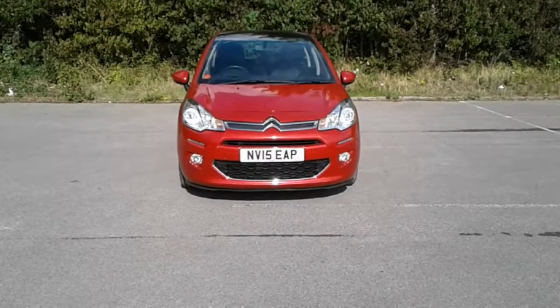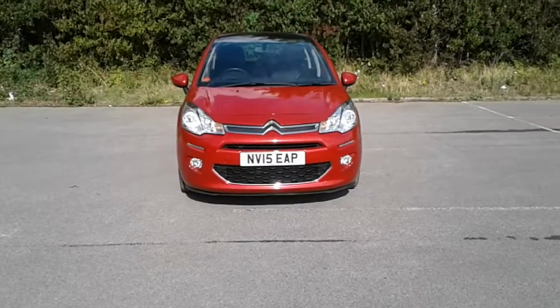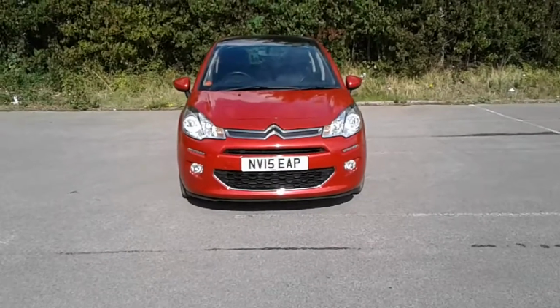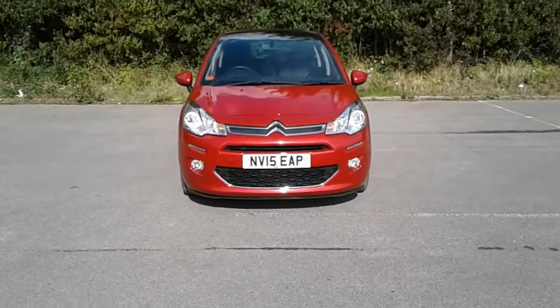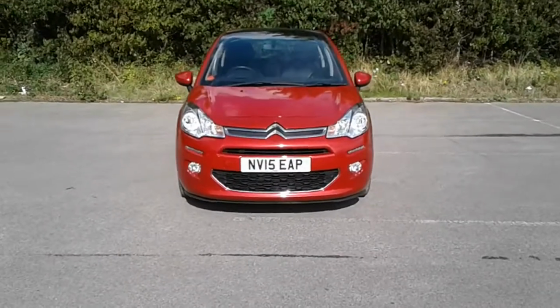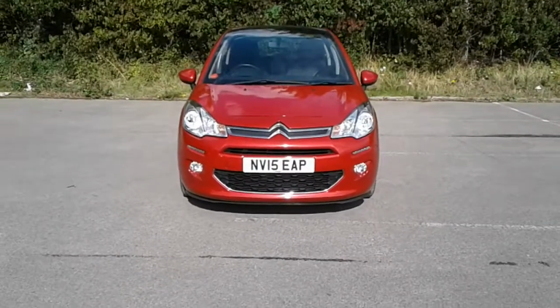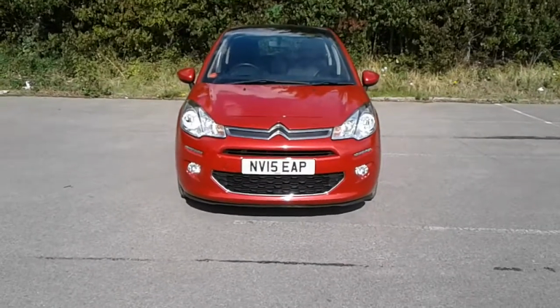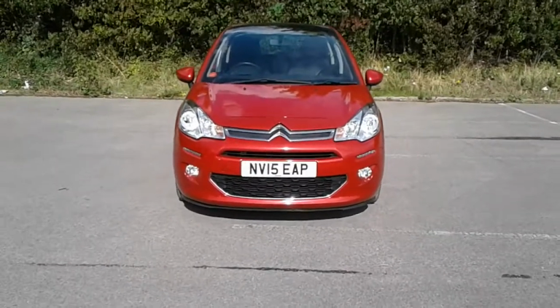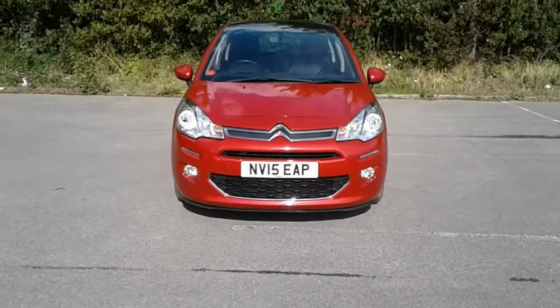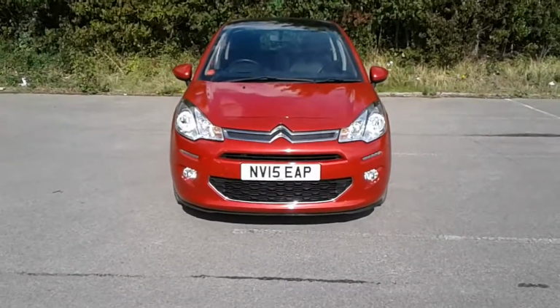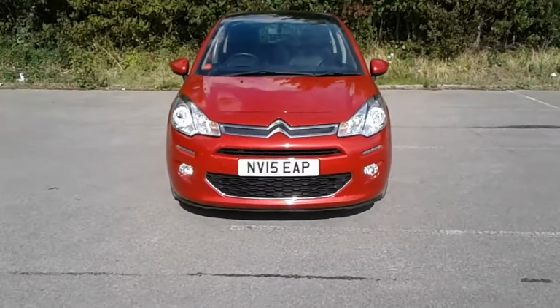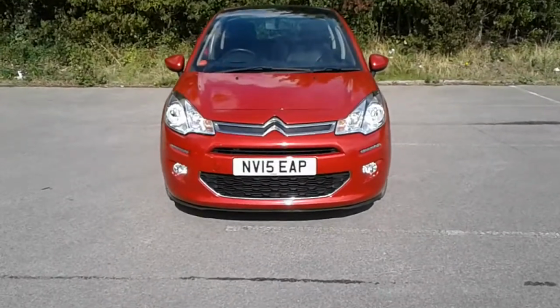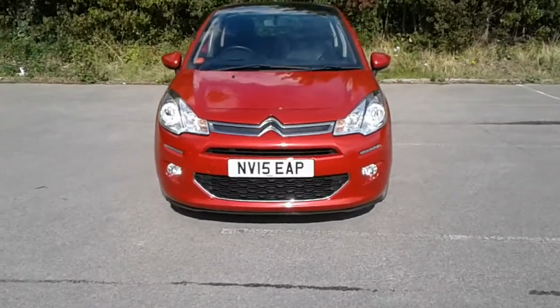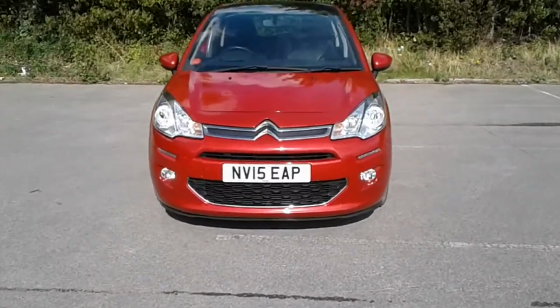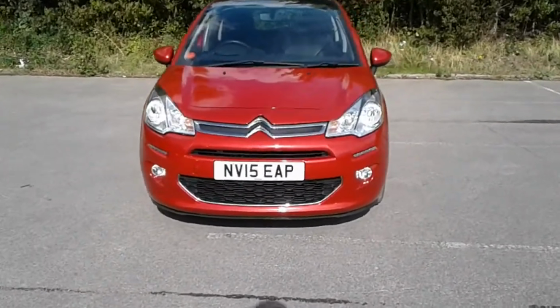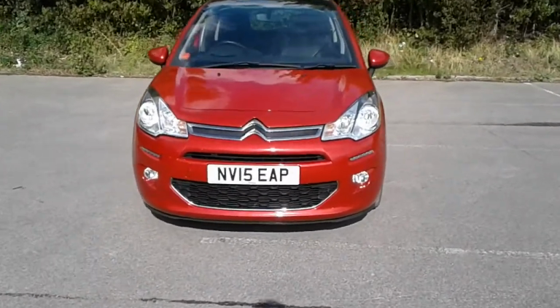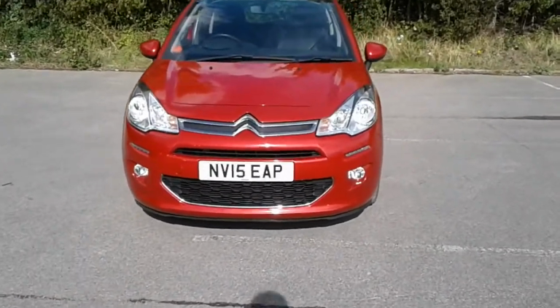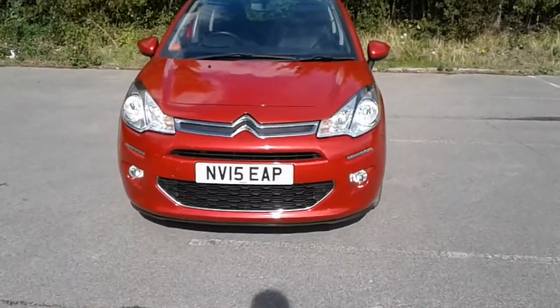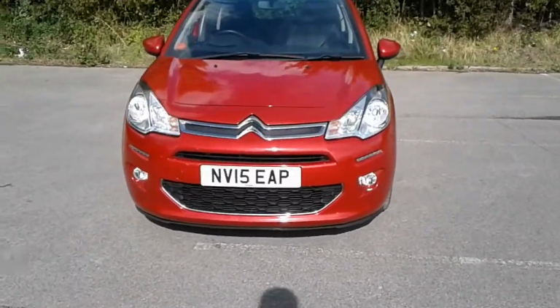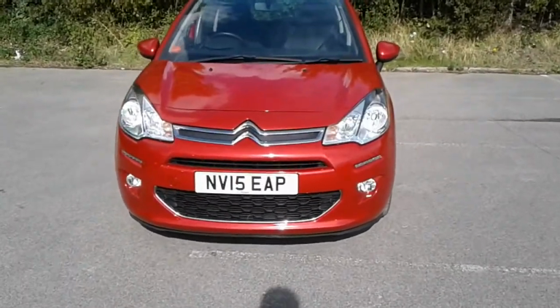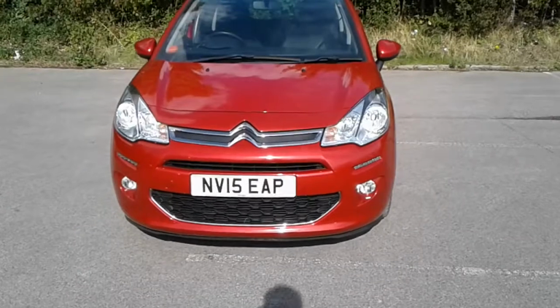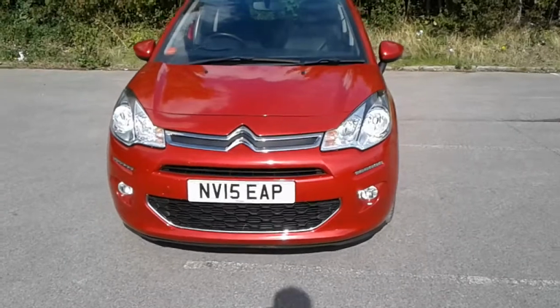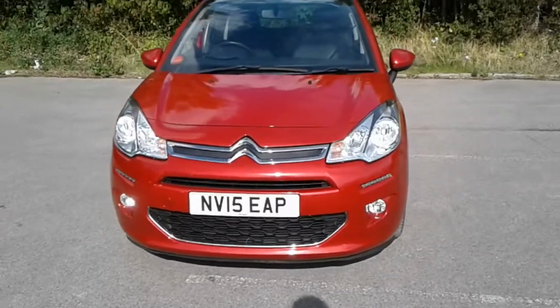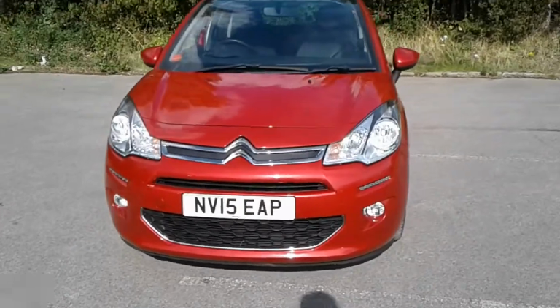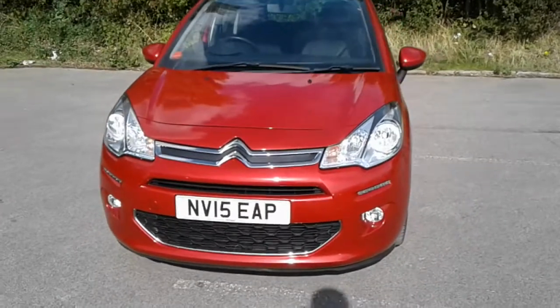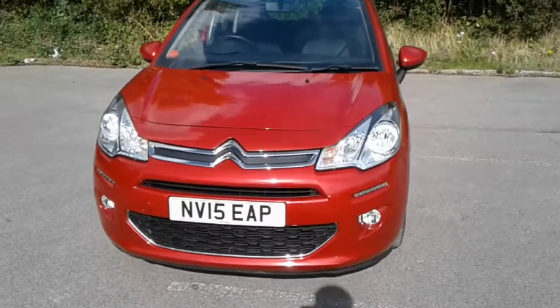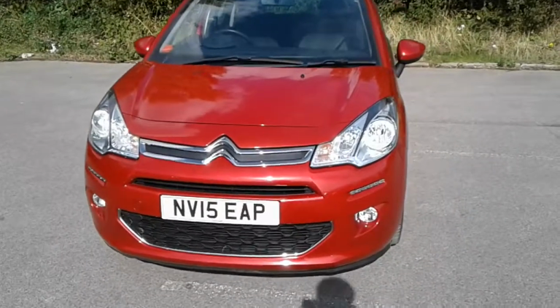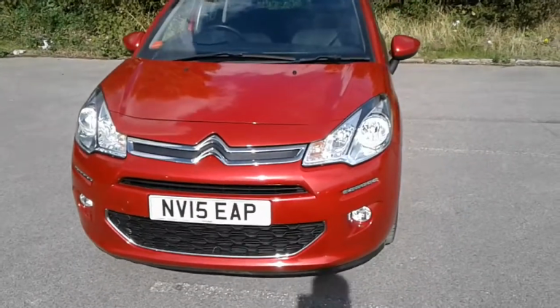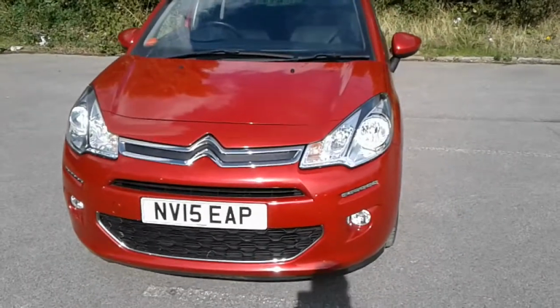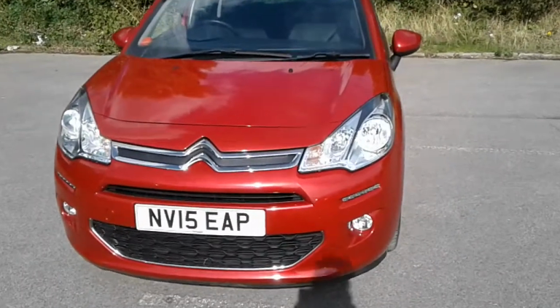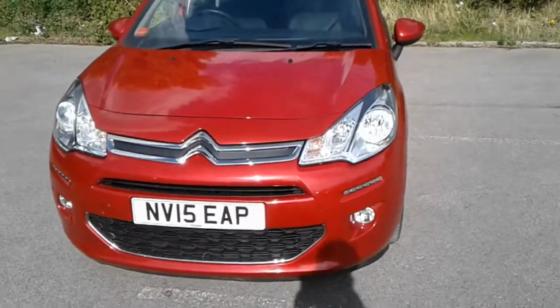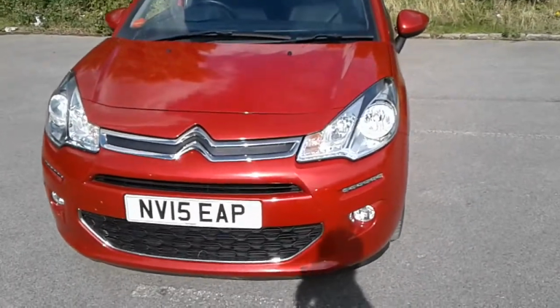Welcome to Citroen at Pentagon Lincoln Triton Road. Here we have a 2015 Citroen C3.